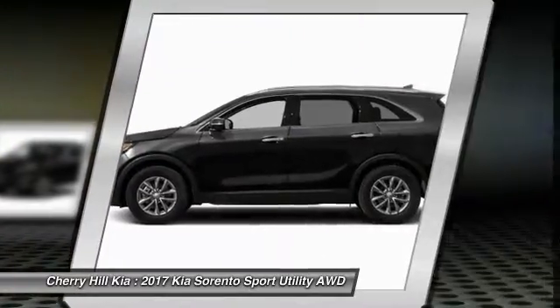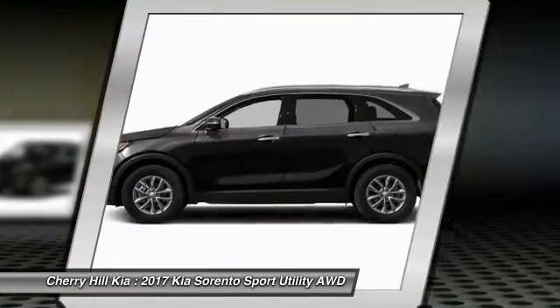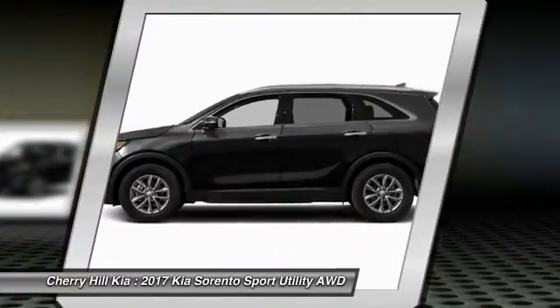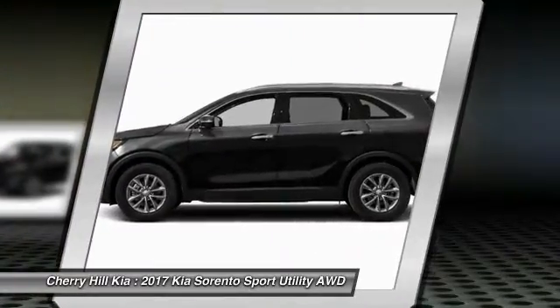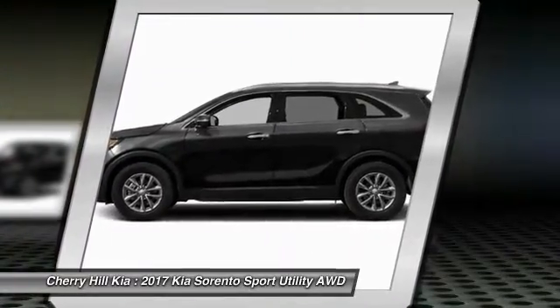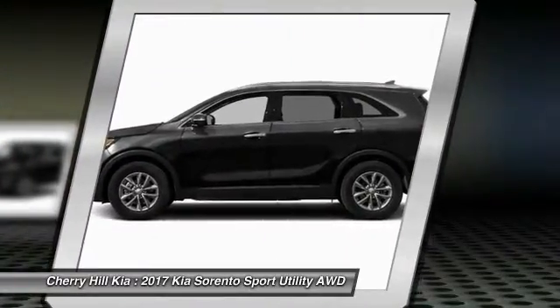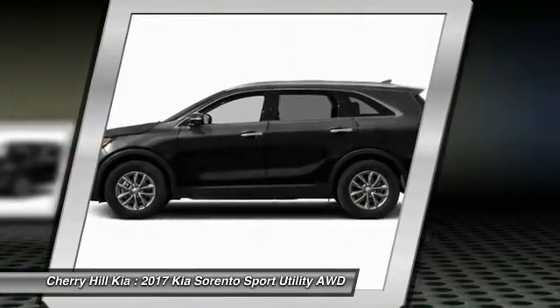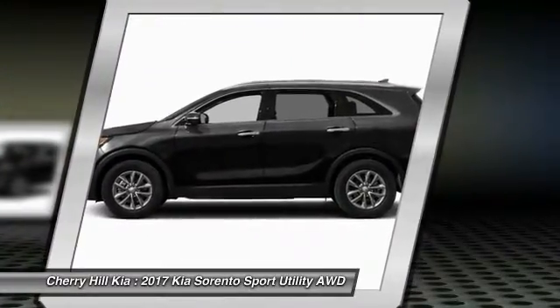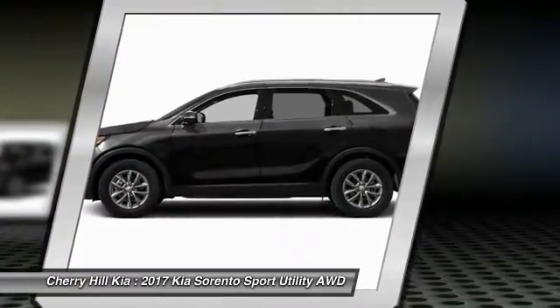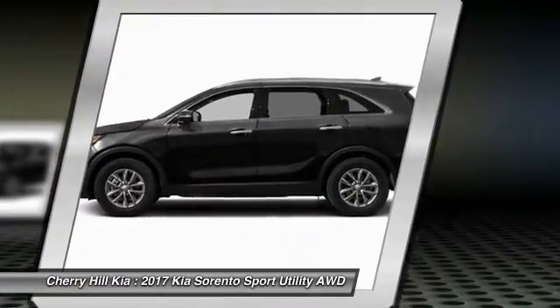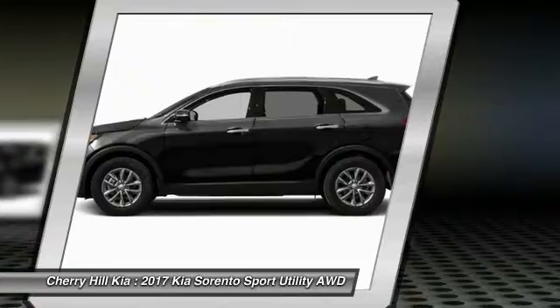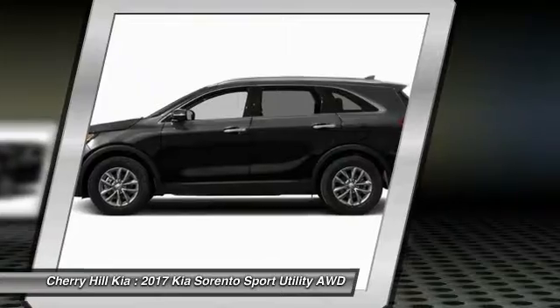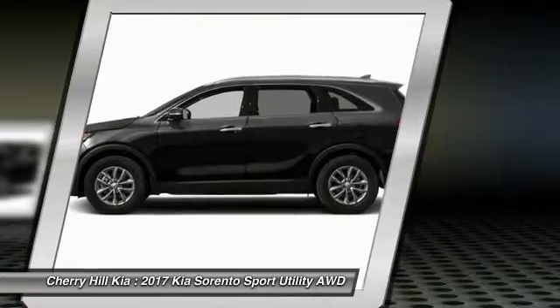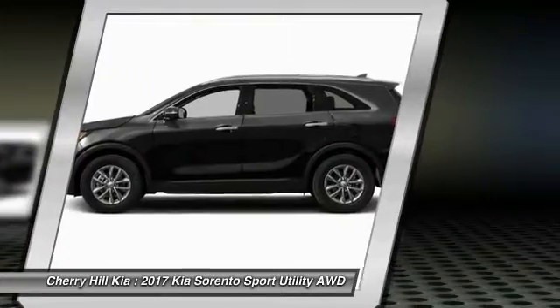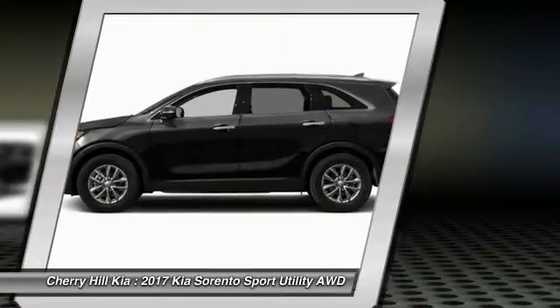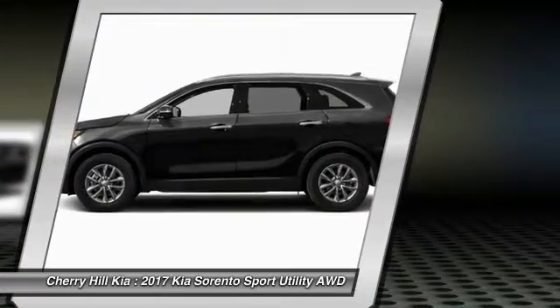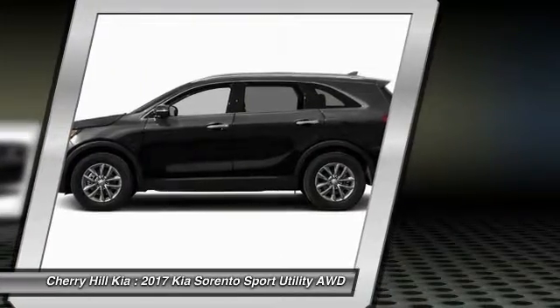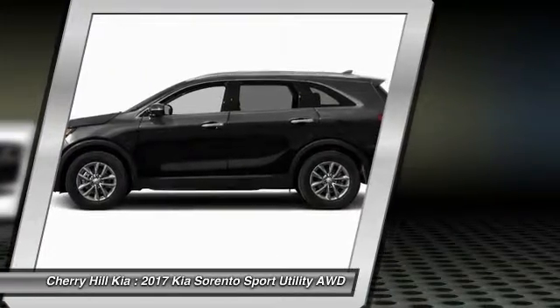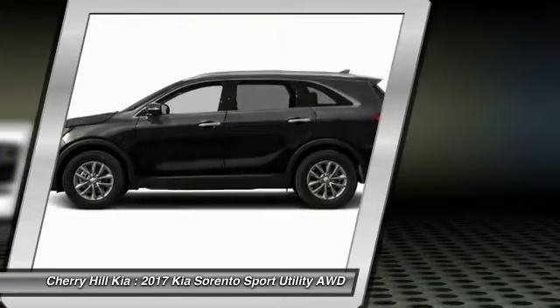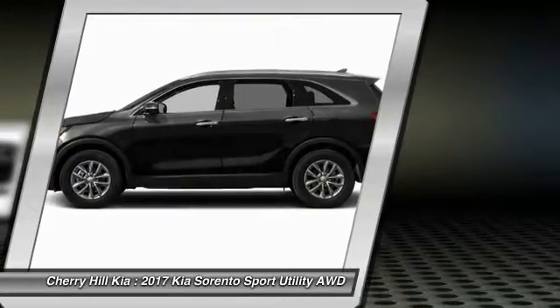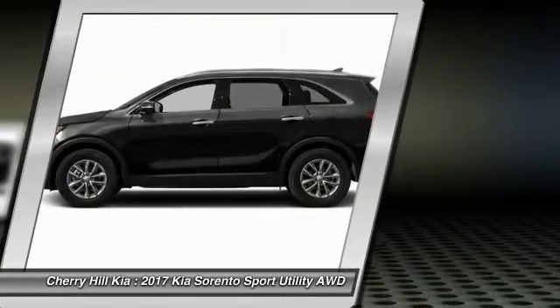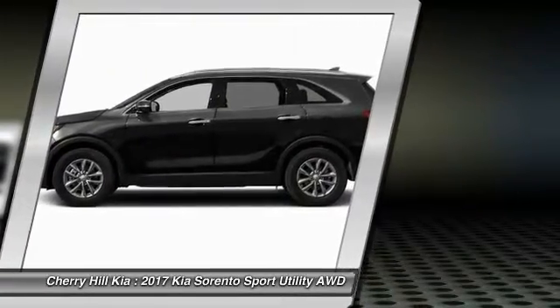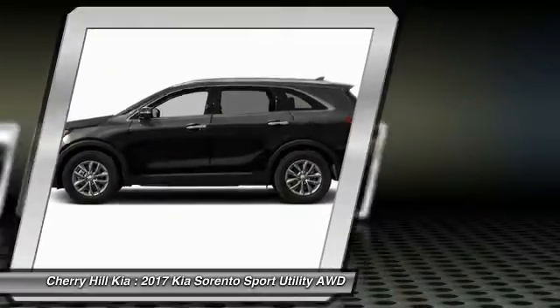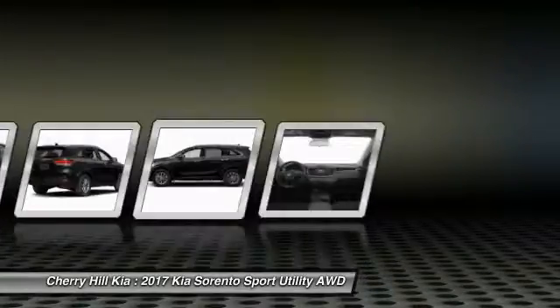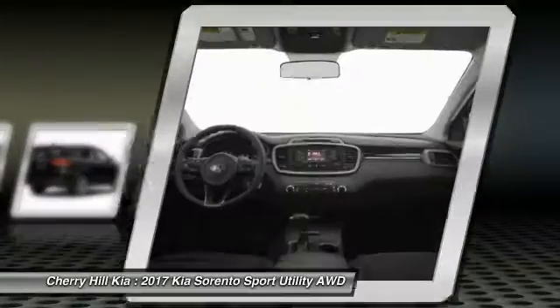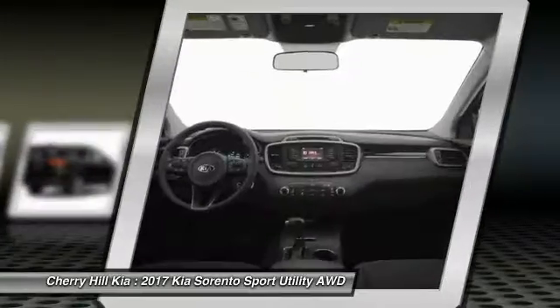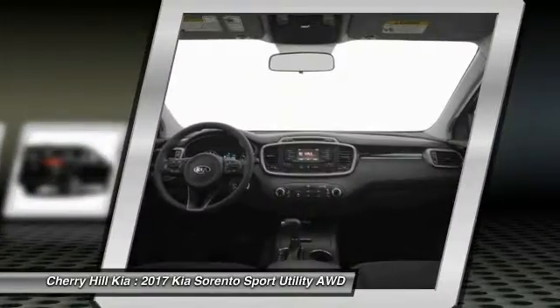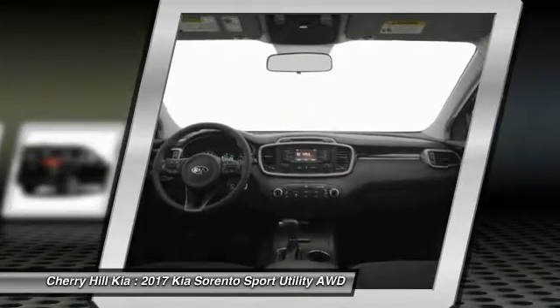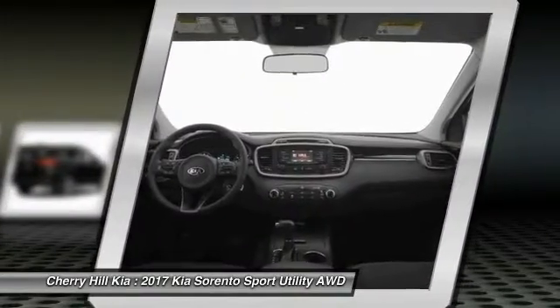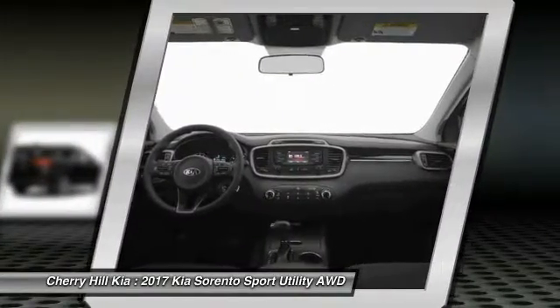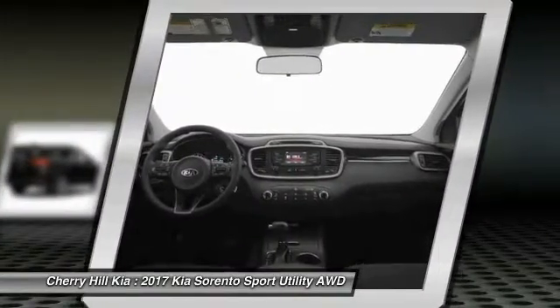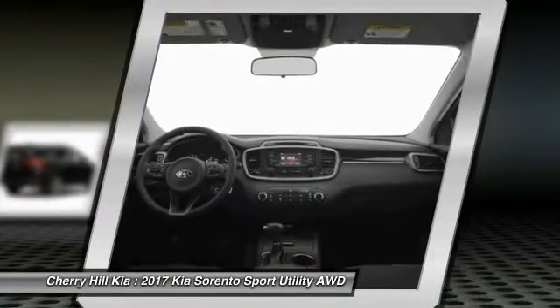All-wheel drive, backup camera, keyless entry, Bluetooth, cruise control, aluminum wheels.